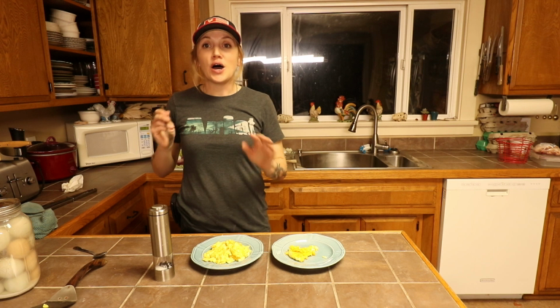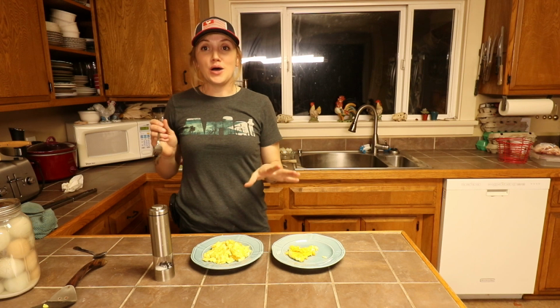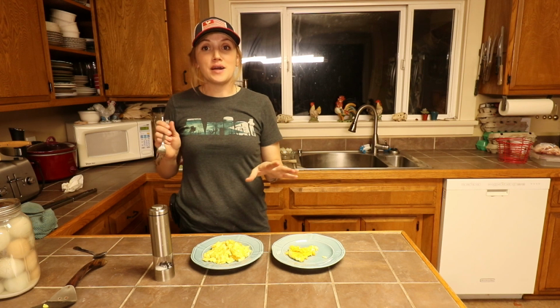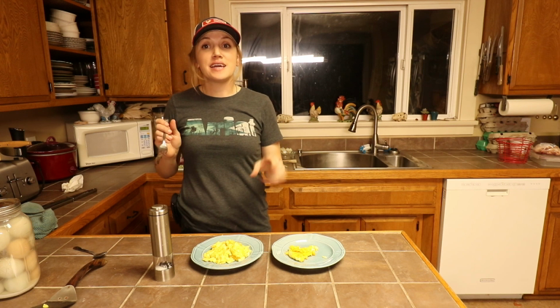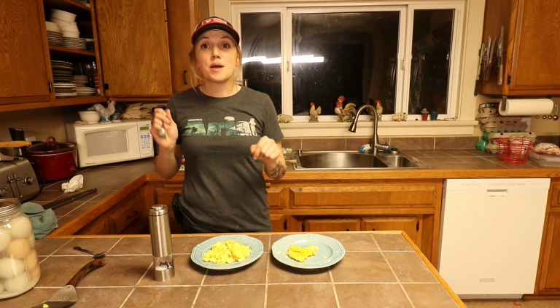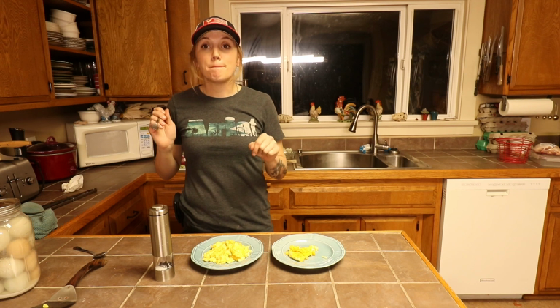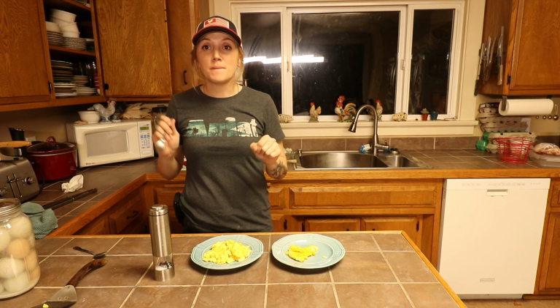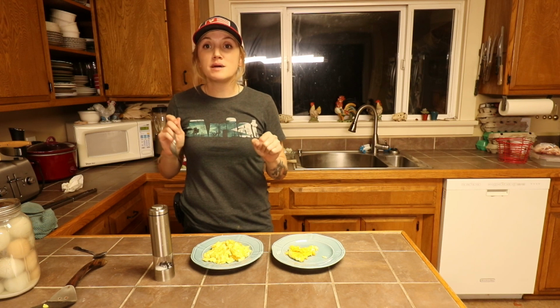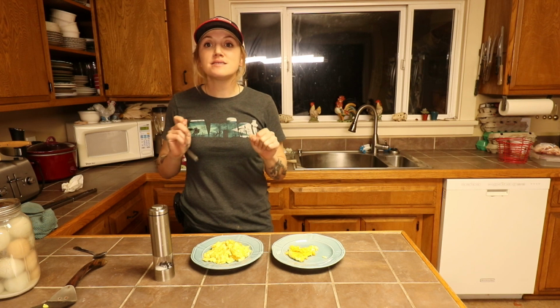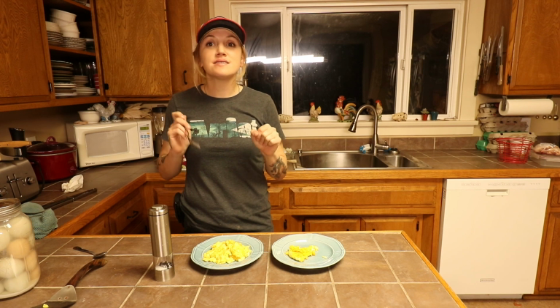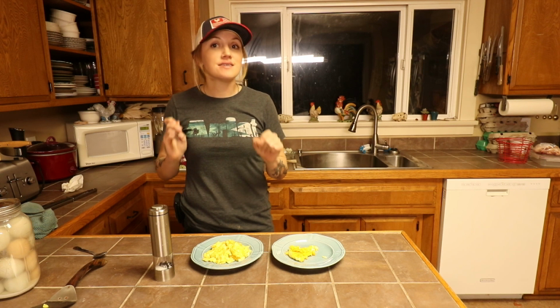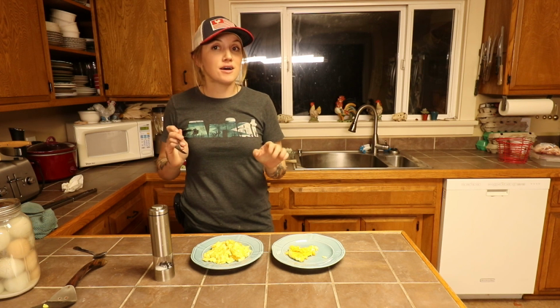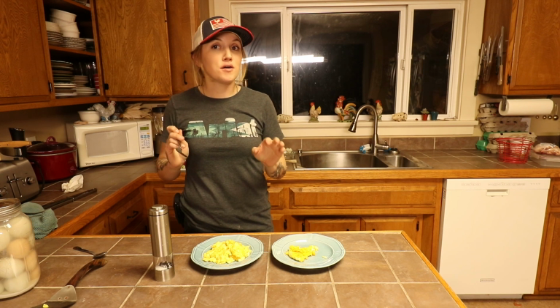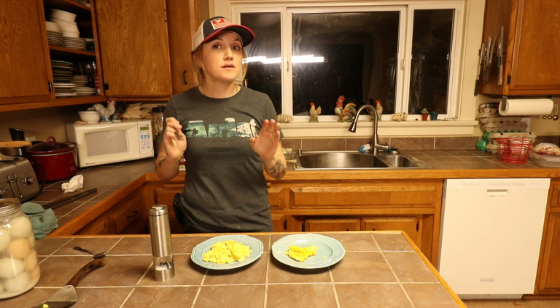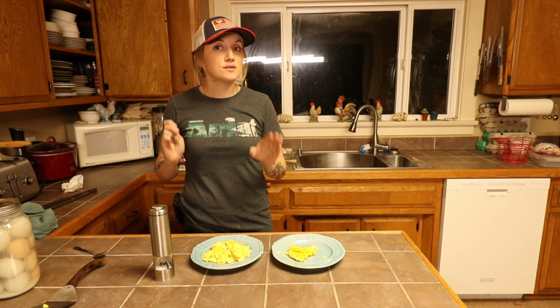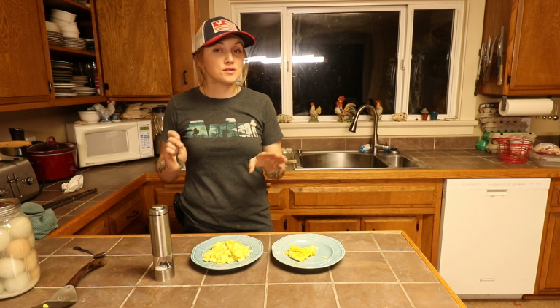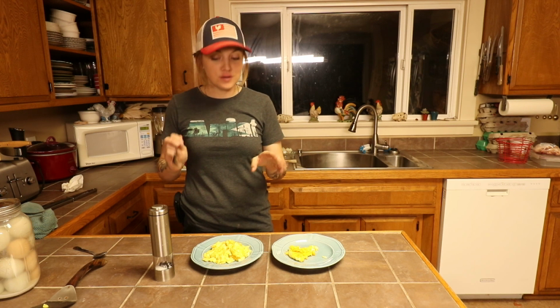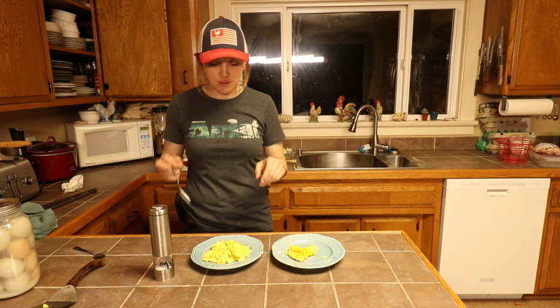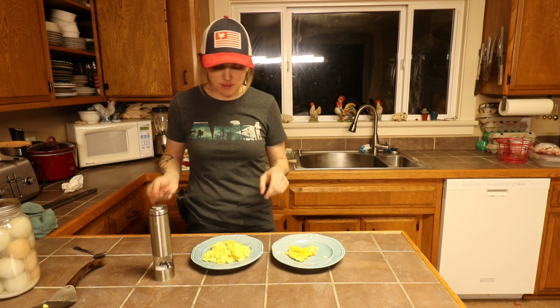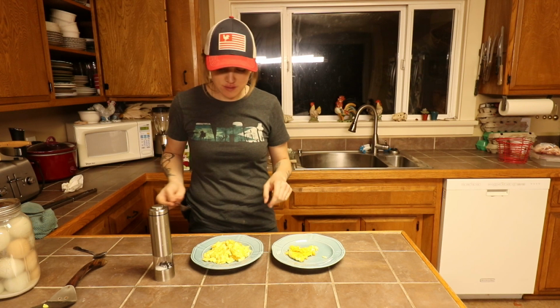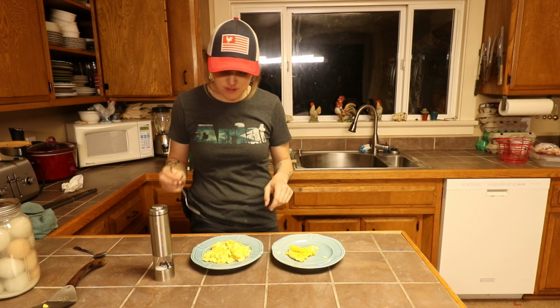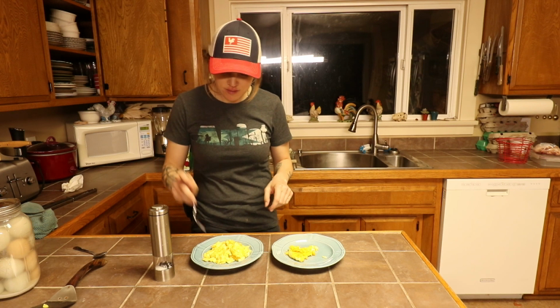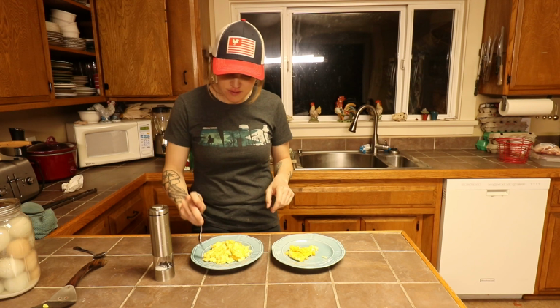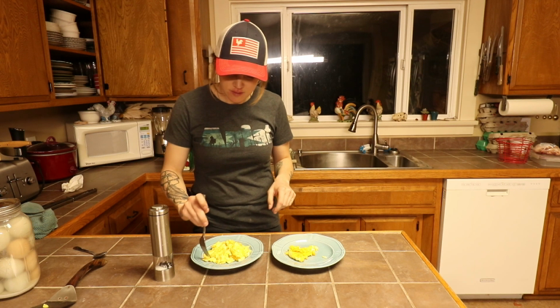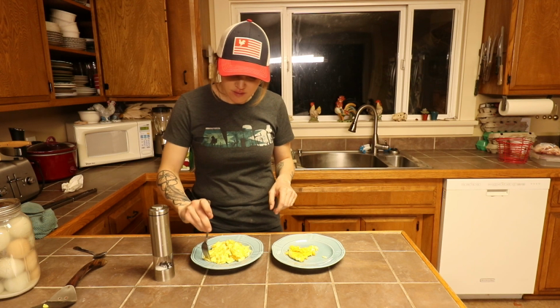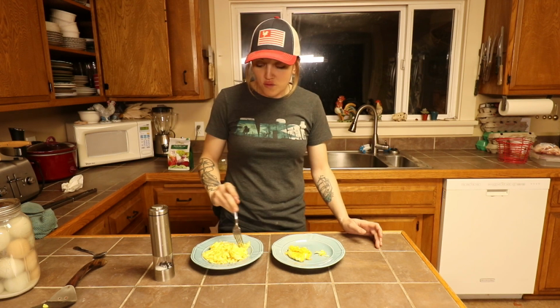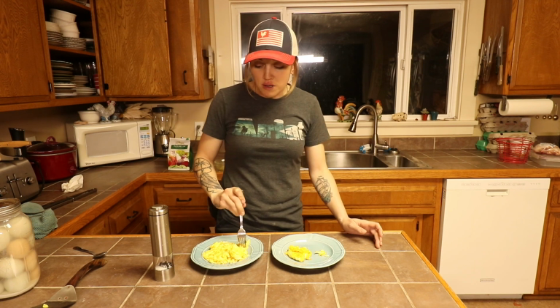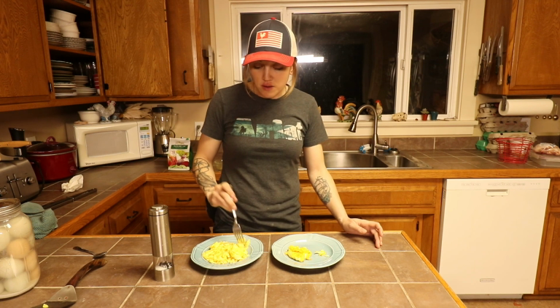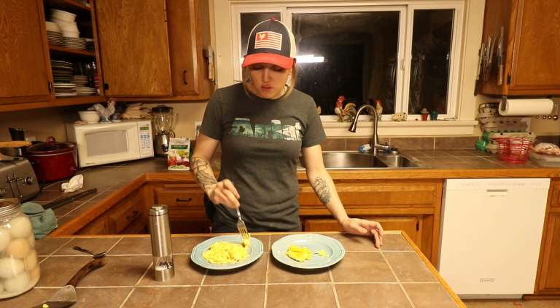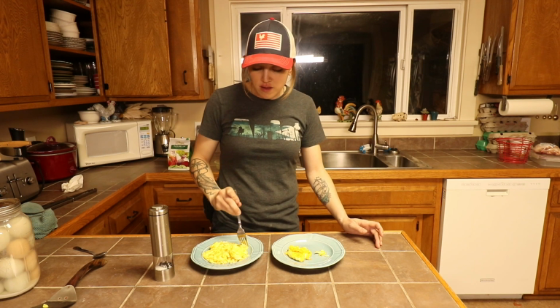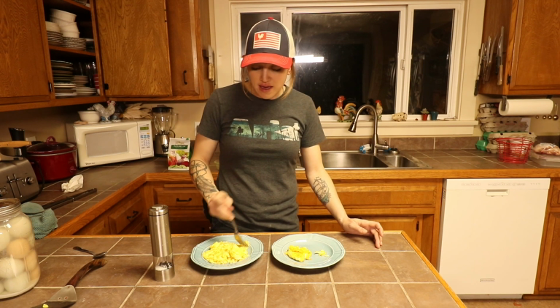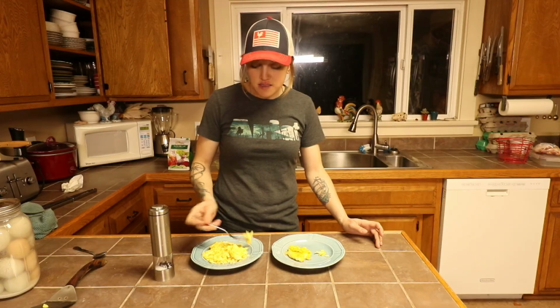All right, moment of truth. 20-month-old eggs.